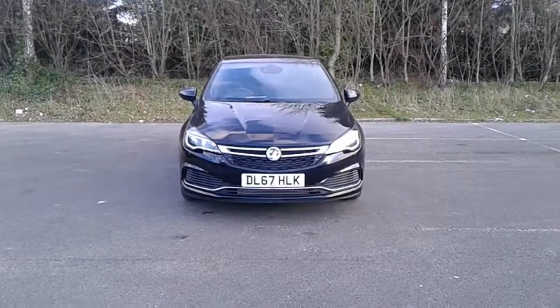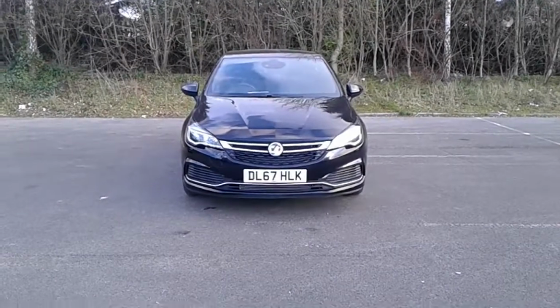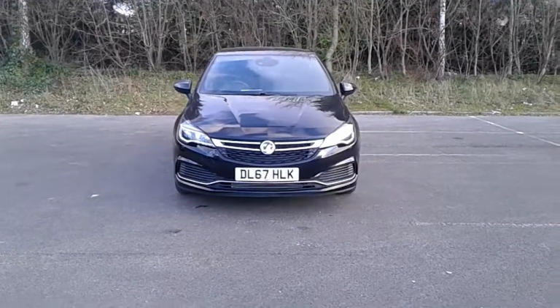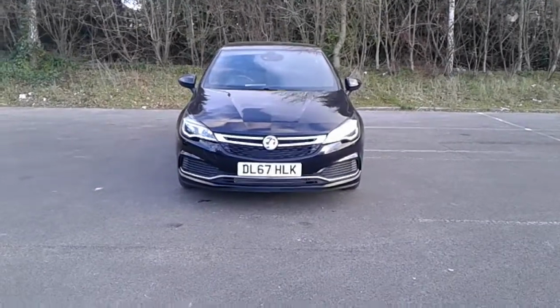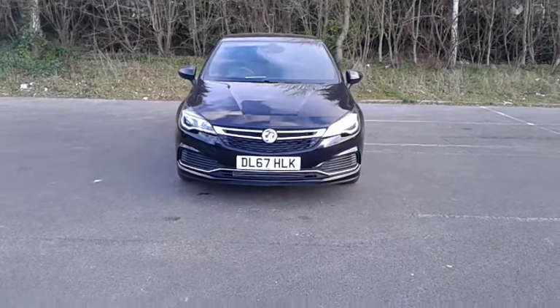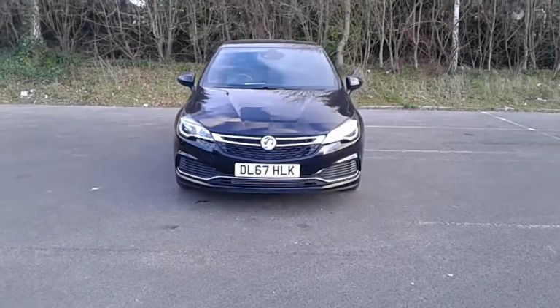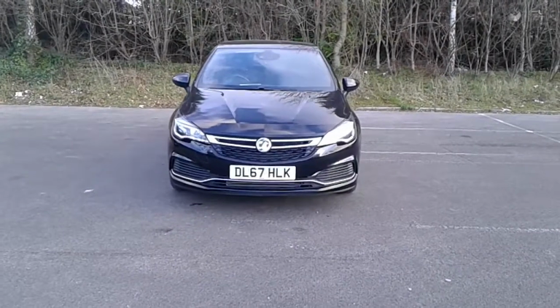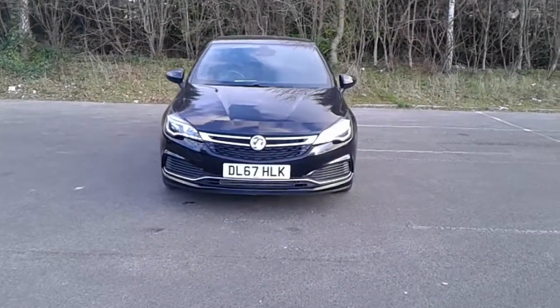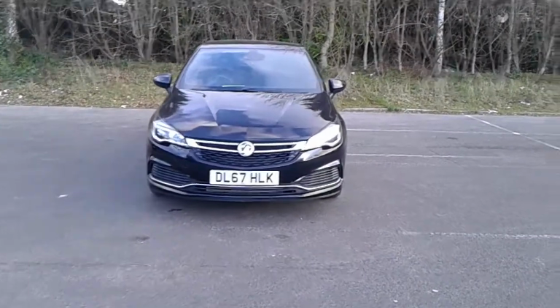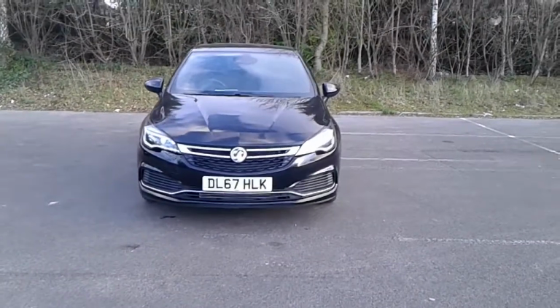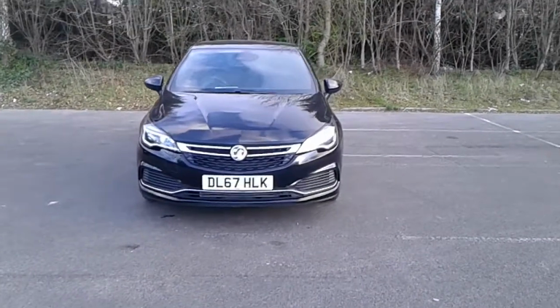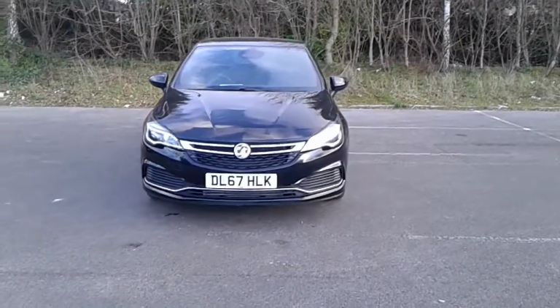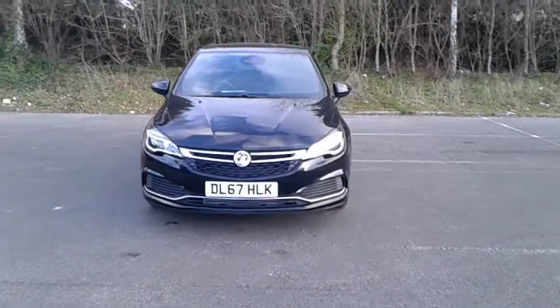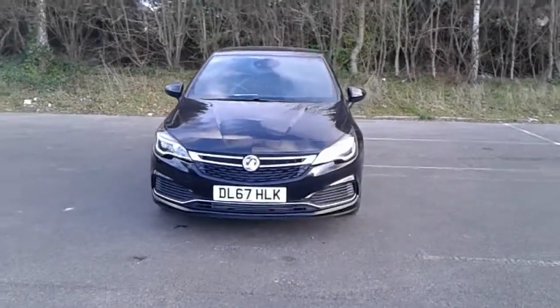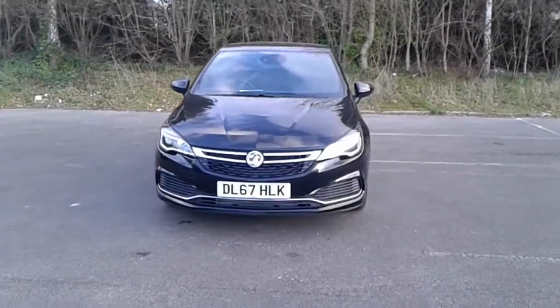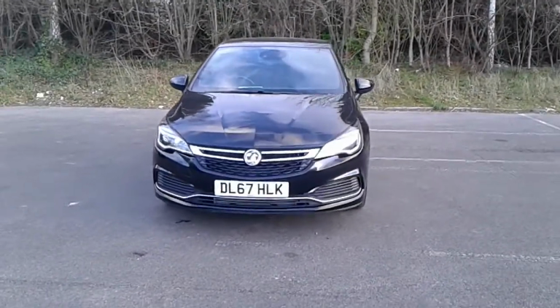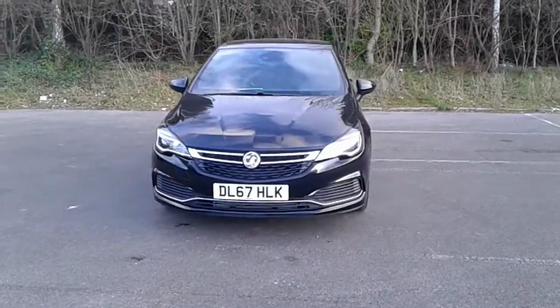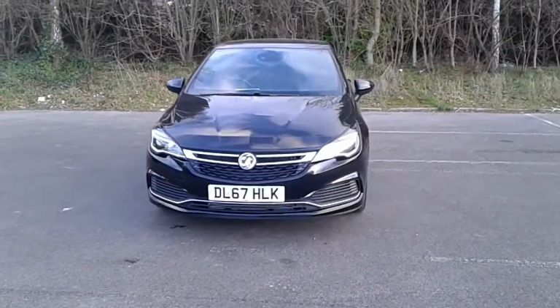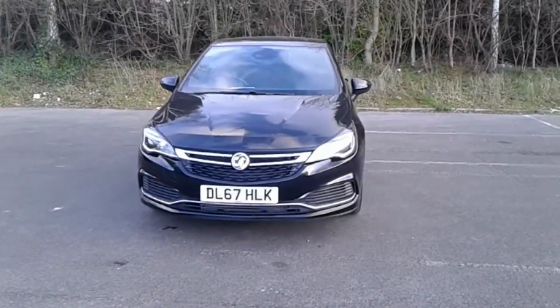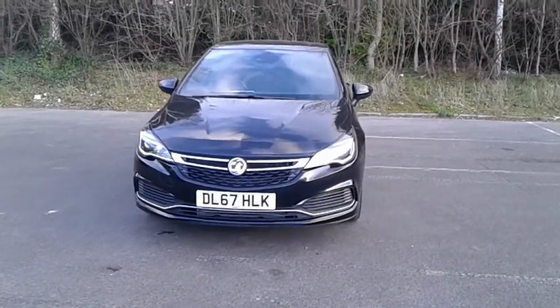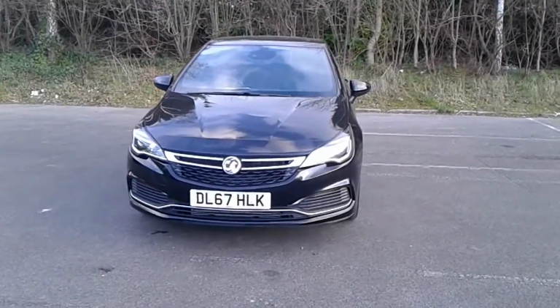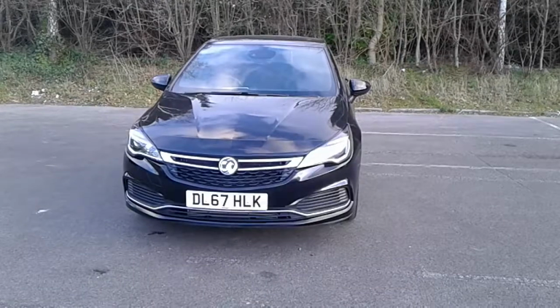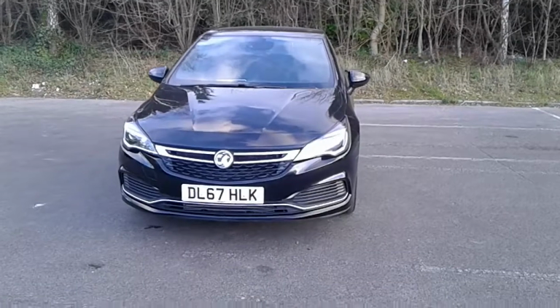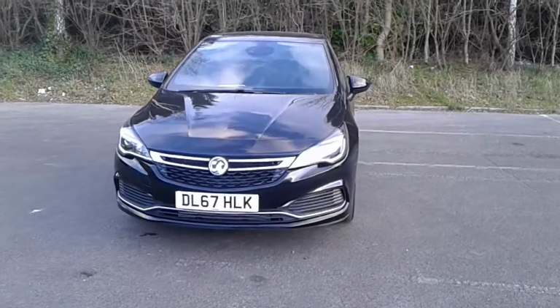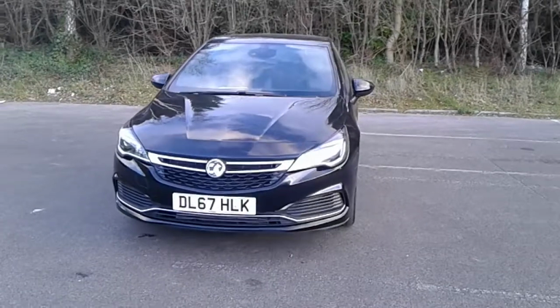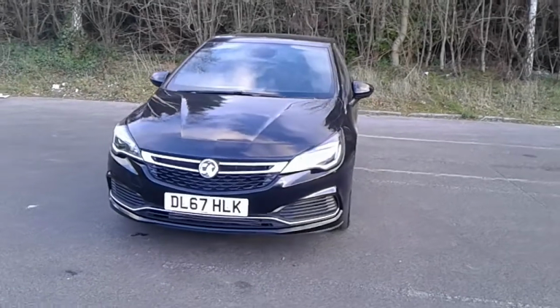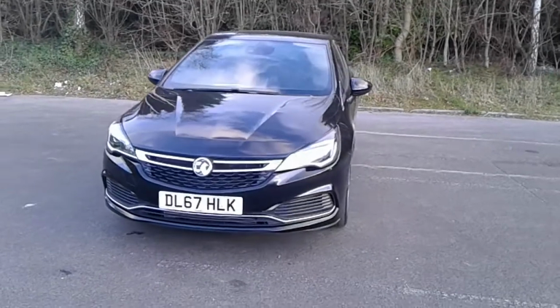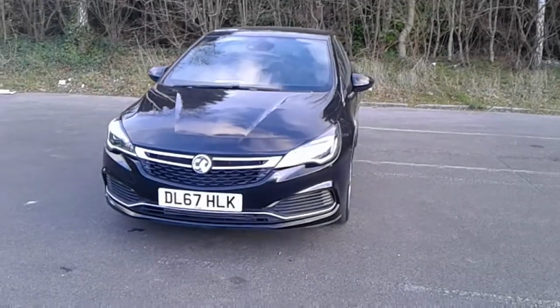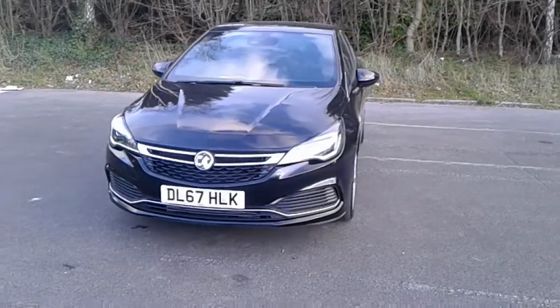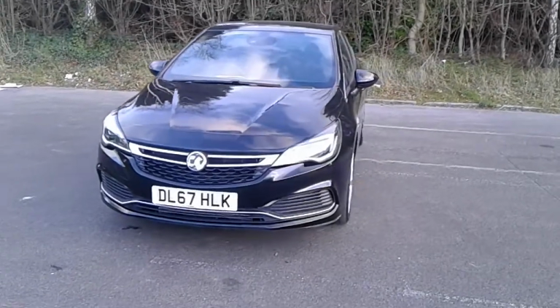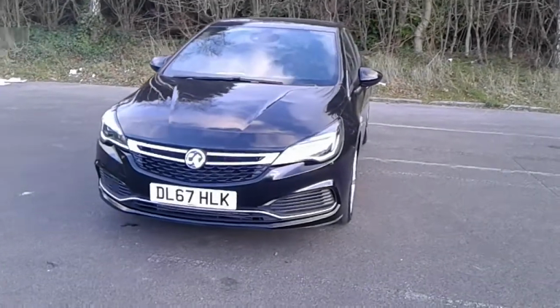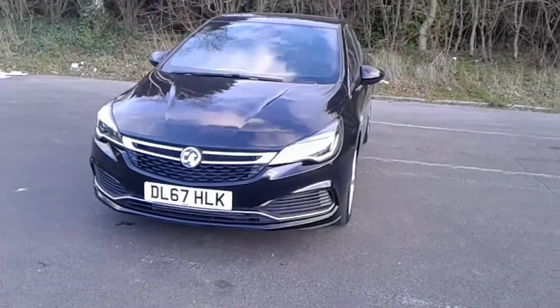Welcome to Pentacon Vauxhall at Lincoln Tritton Road. Here we have a 67 plate Vauxhall Astra SRI.